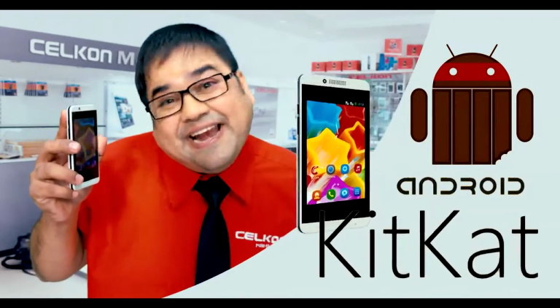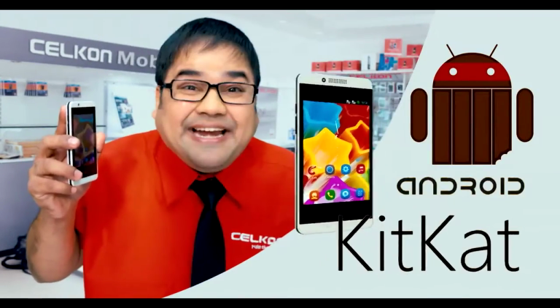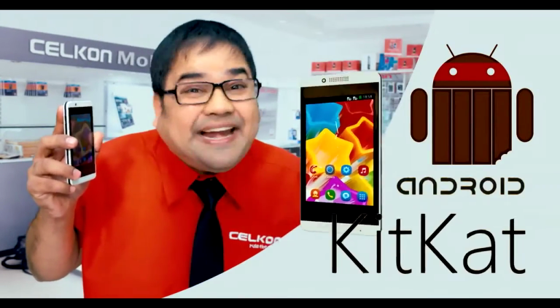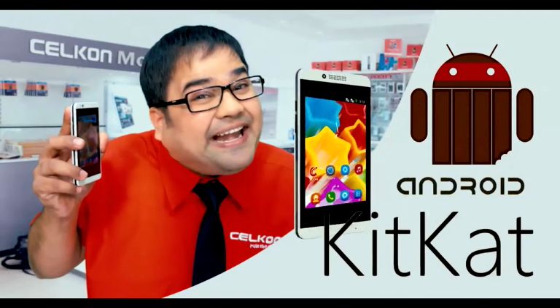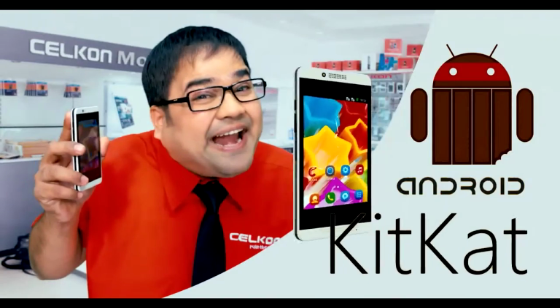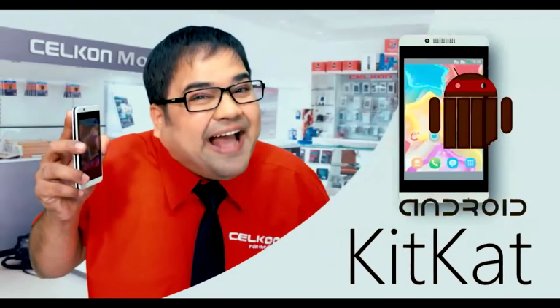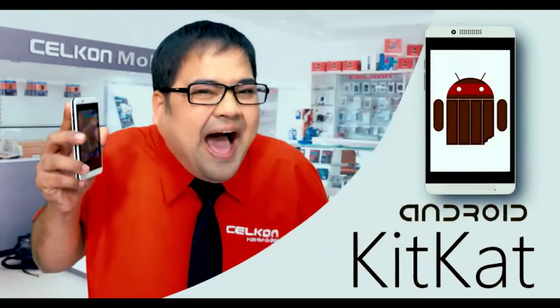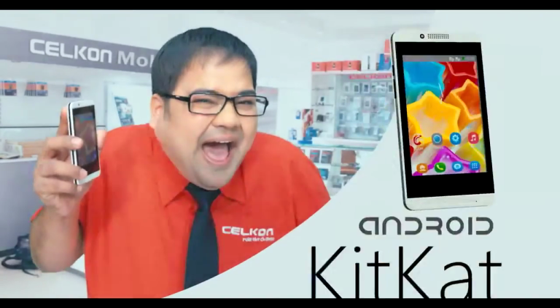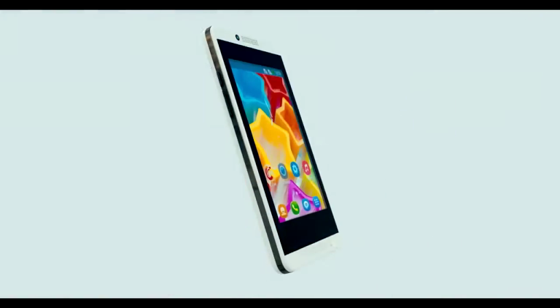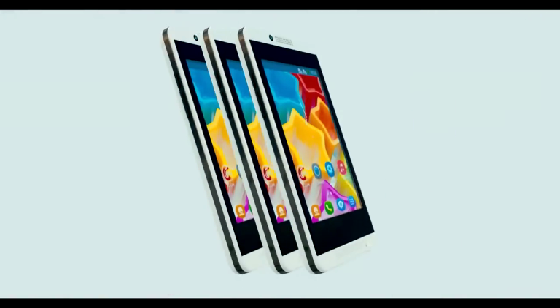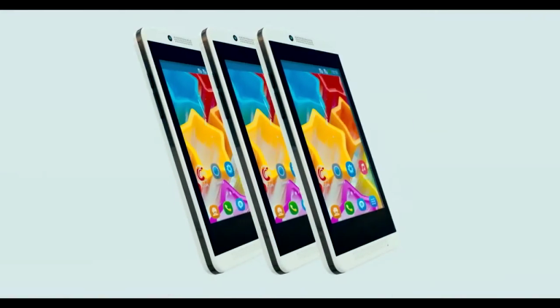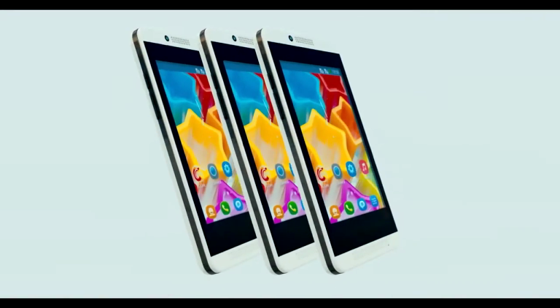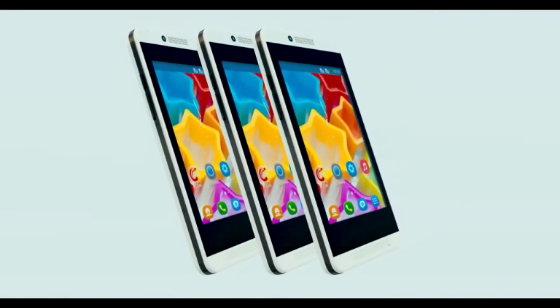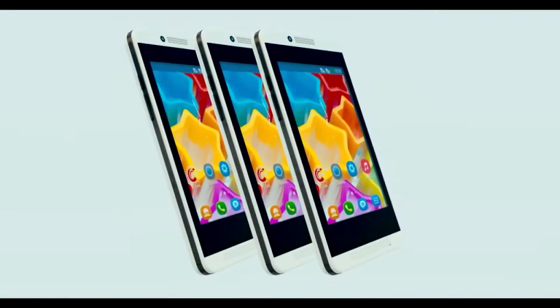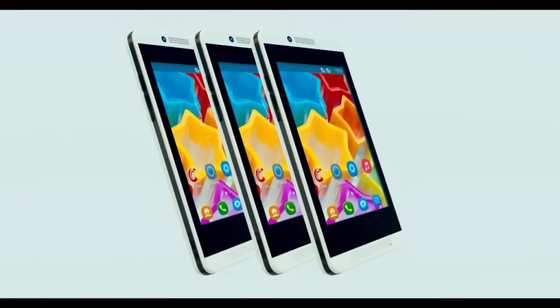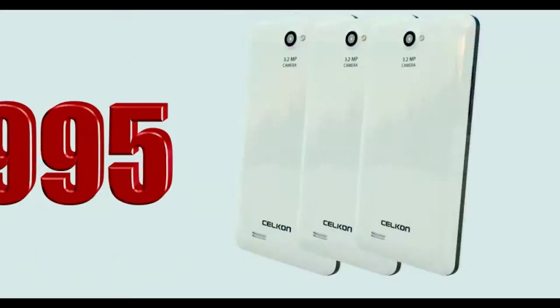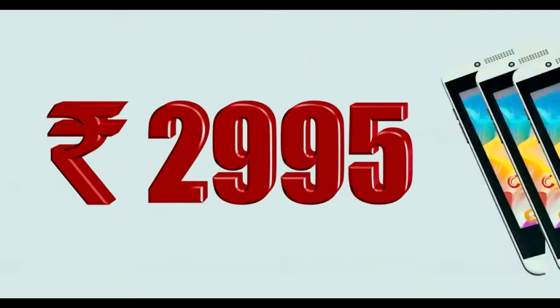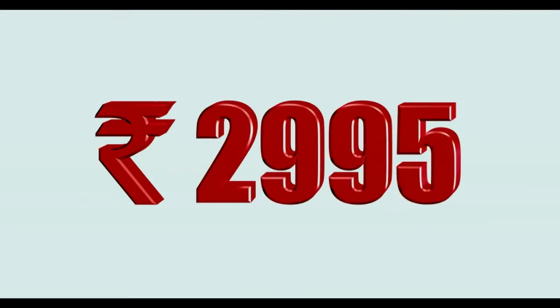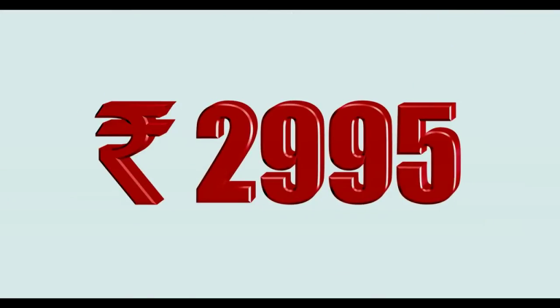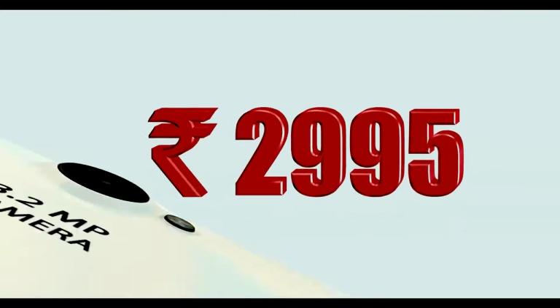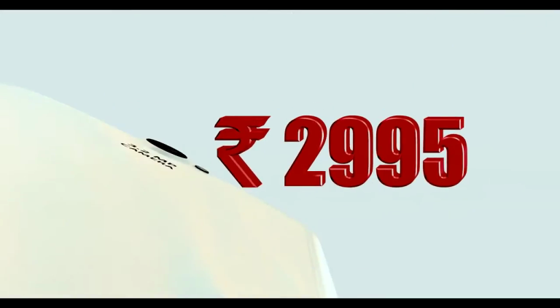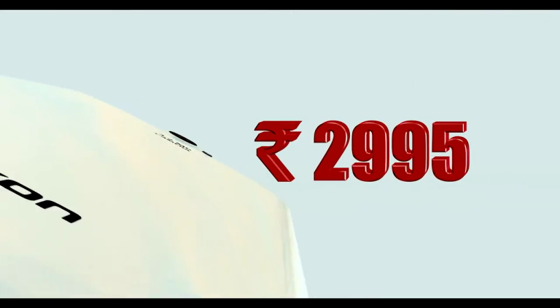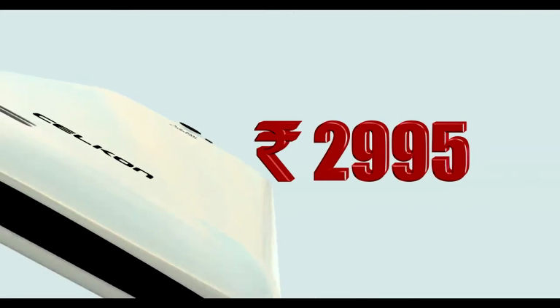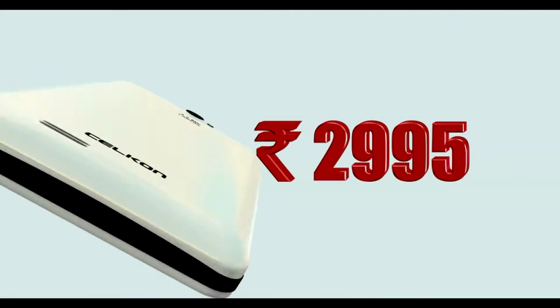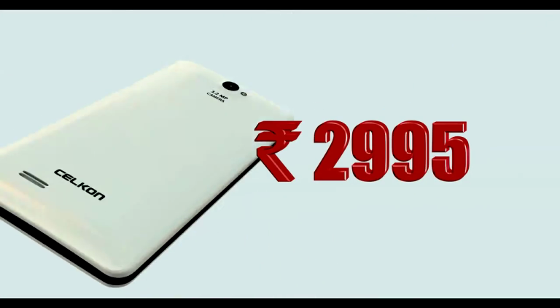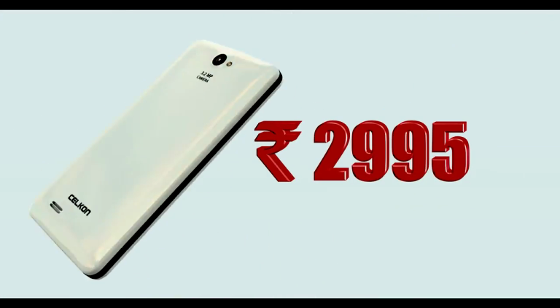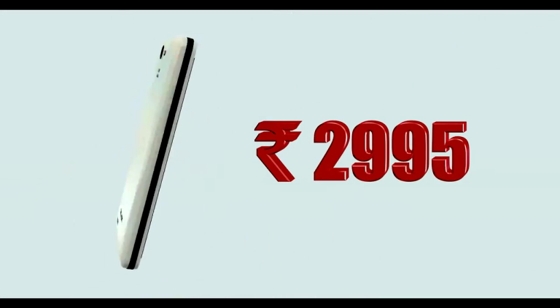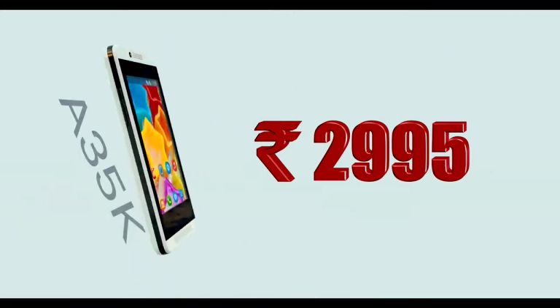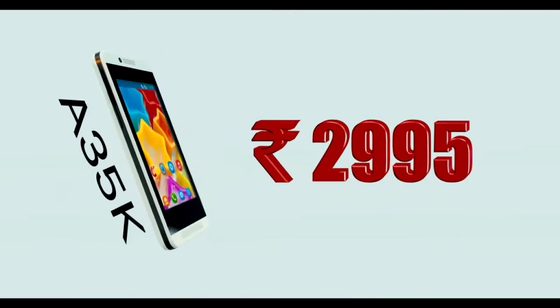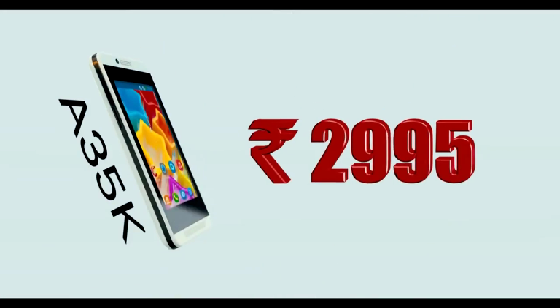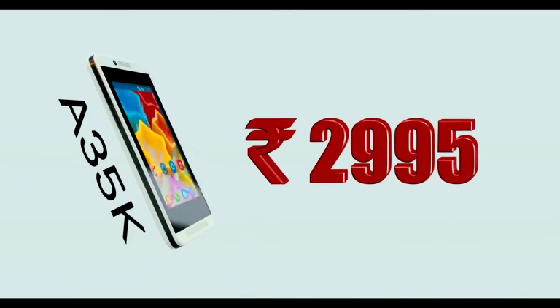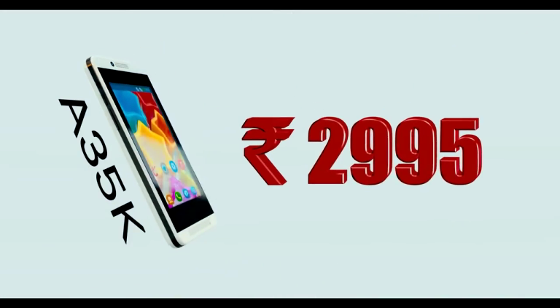KitKat. If you don't have a smartphone here, it's a great deal. The Celcon A35K is $90.